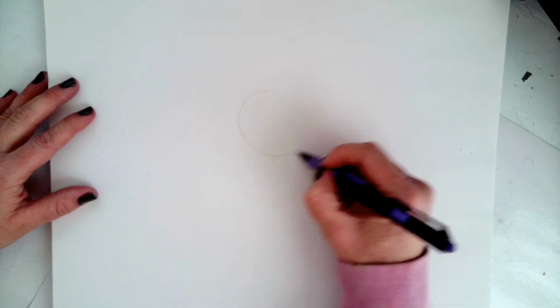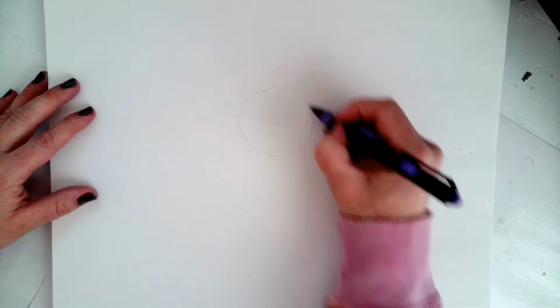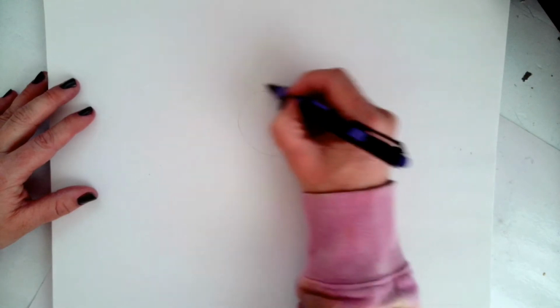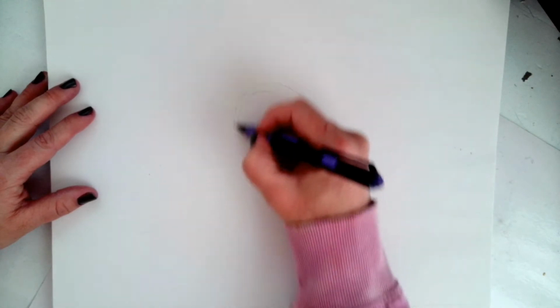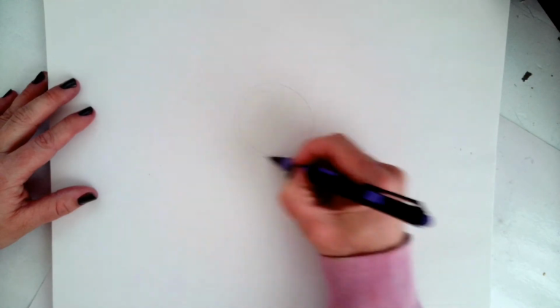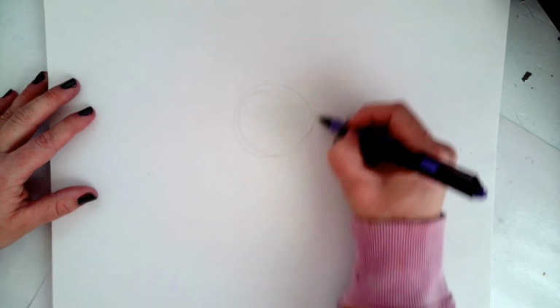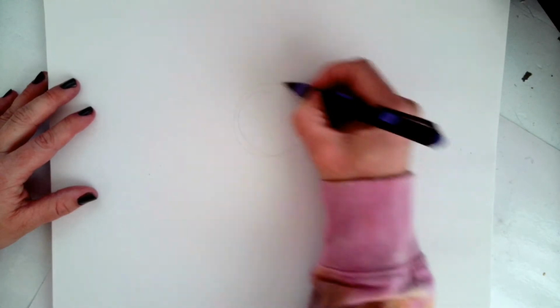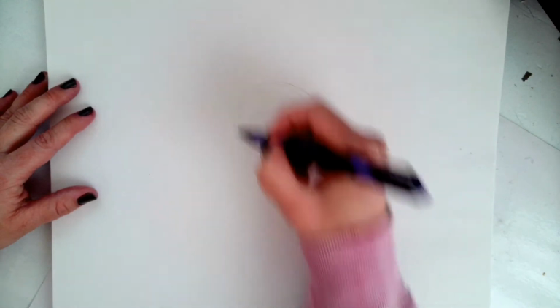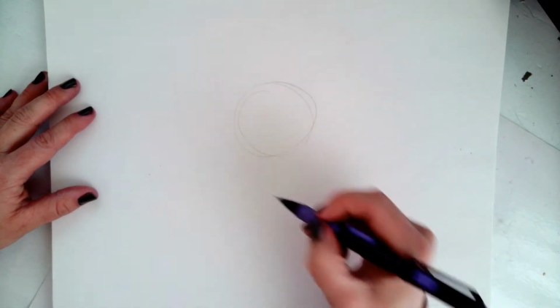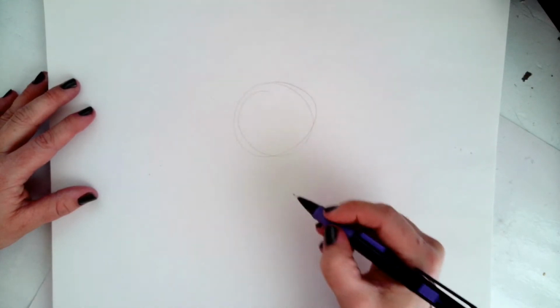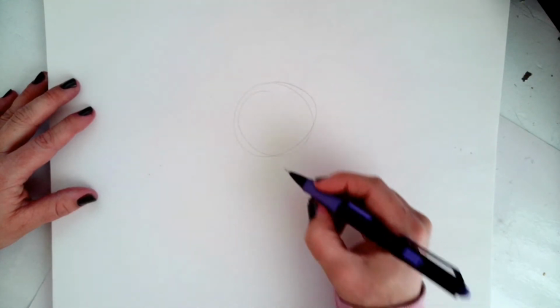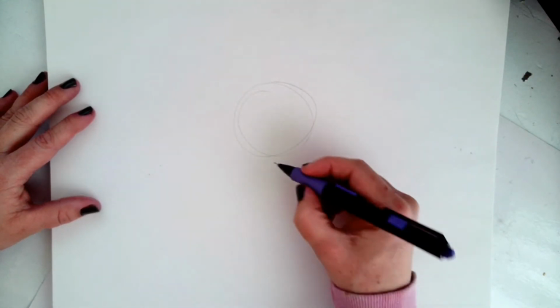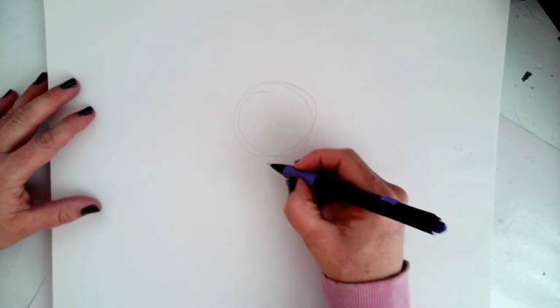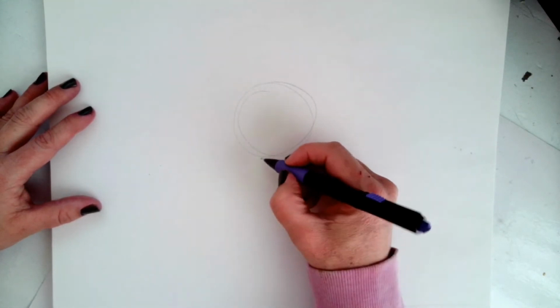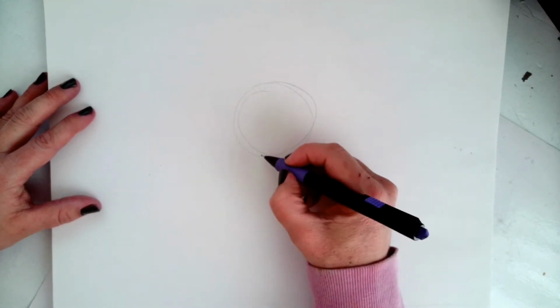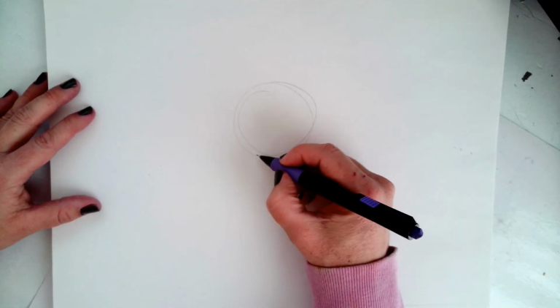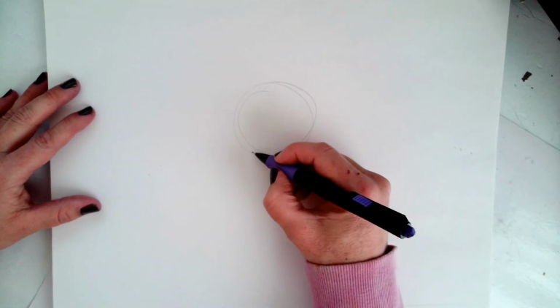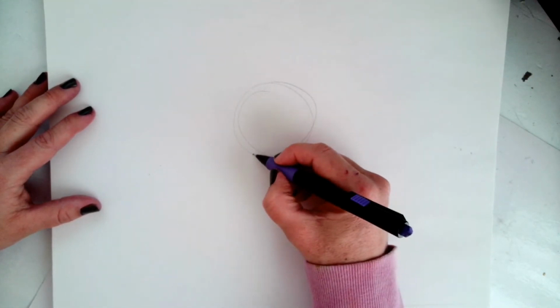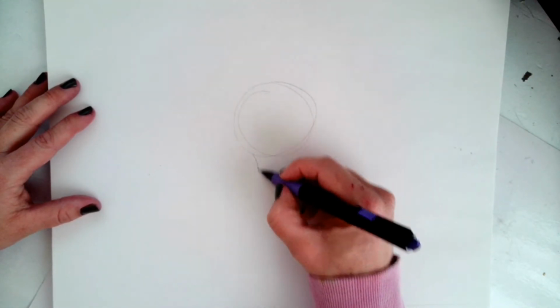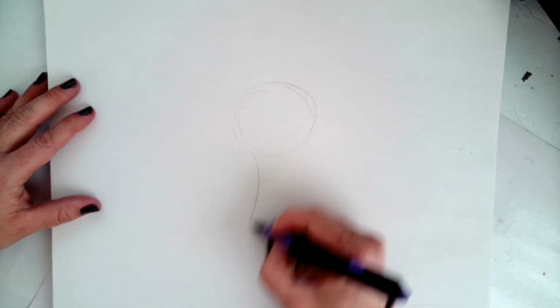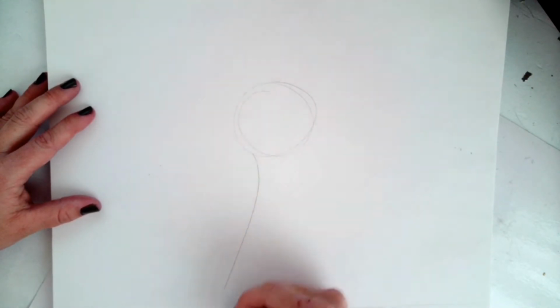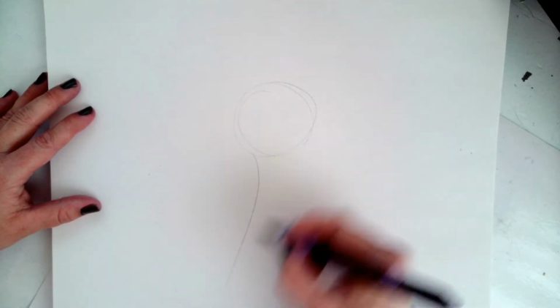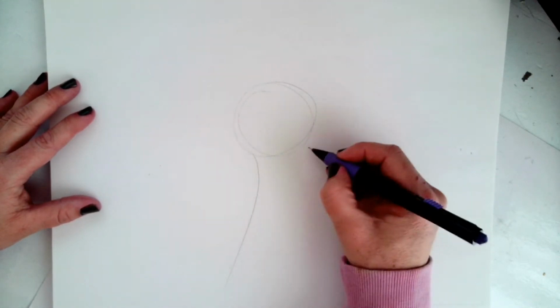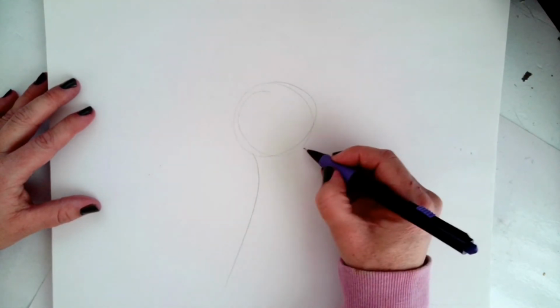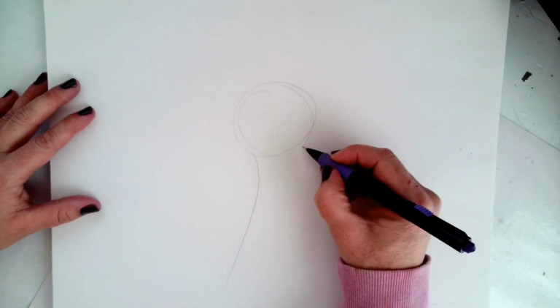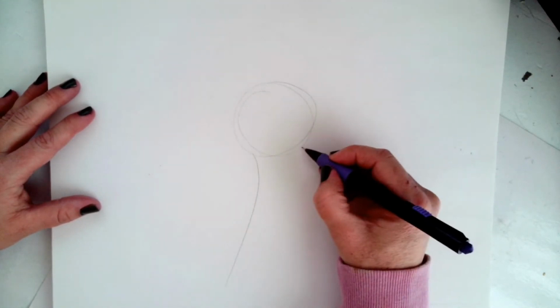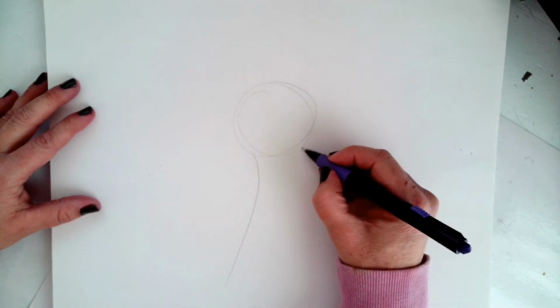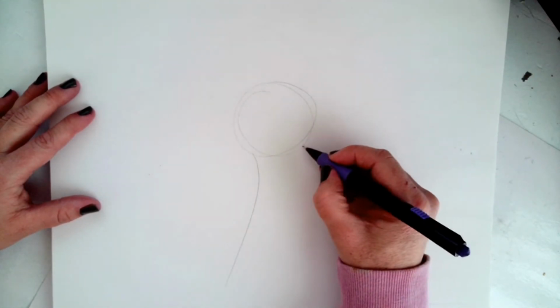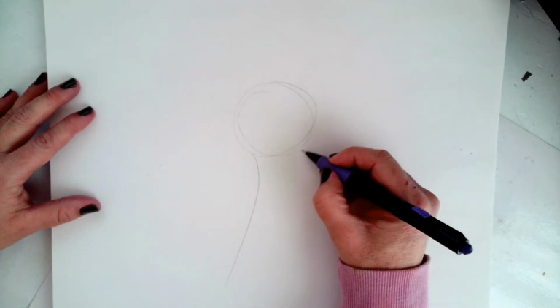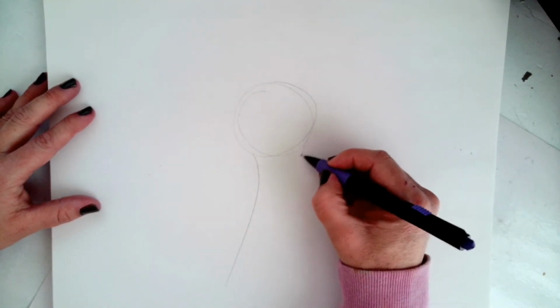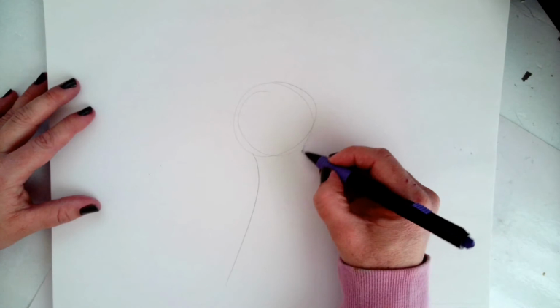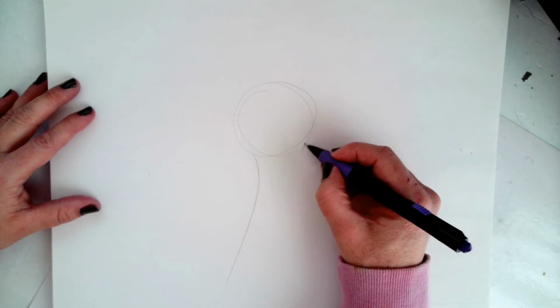To begin our drawing, we'll start with guidelines — a circle and two lines for the neck.